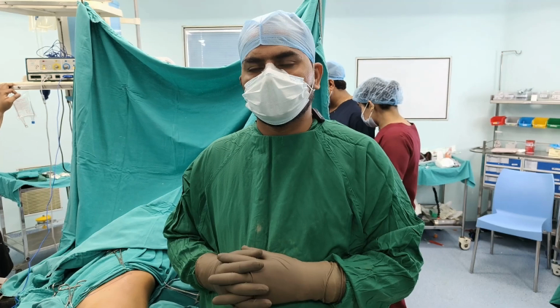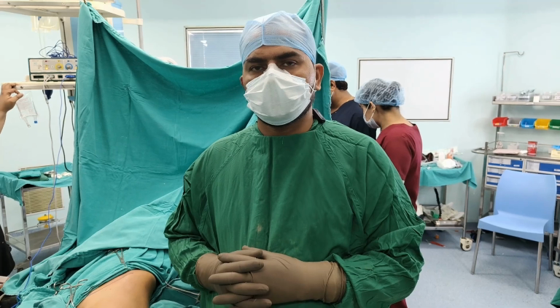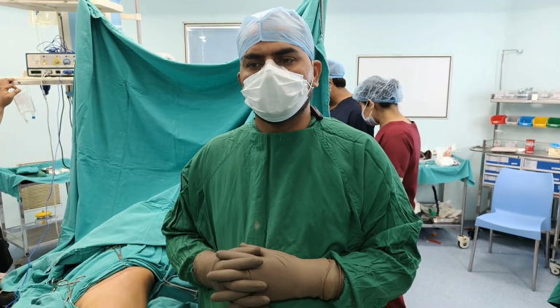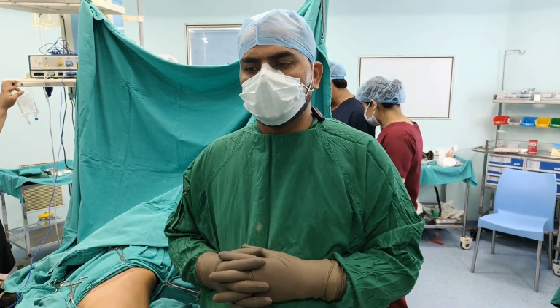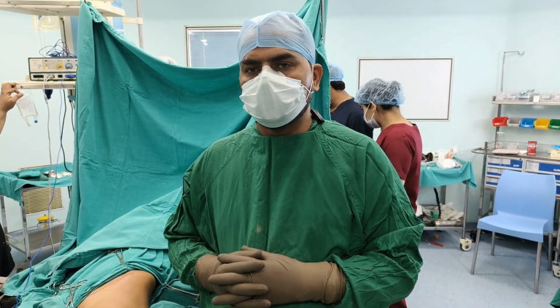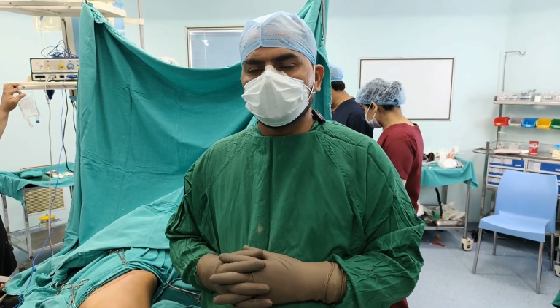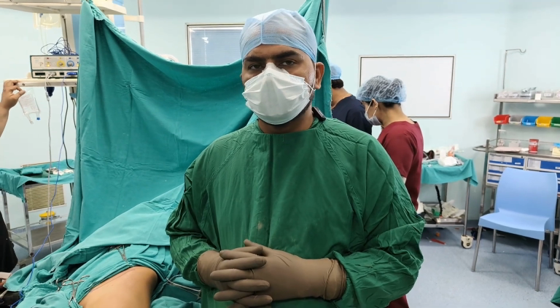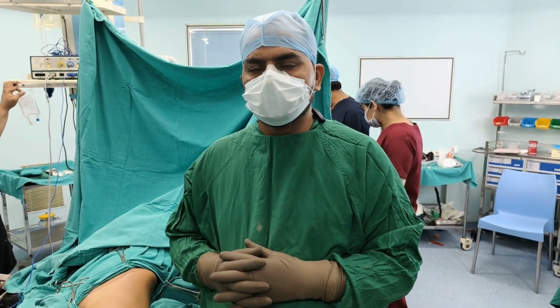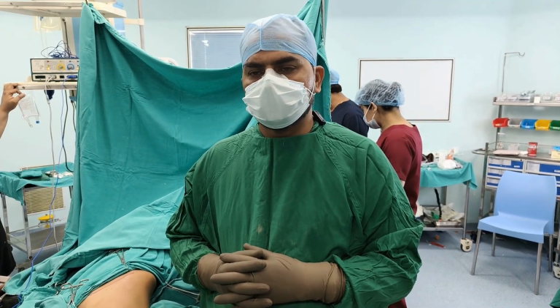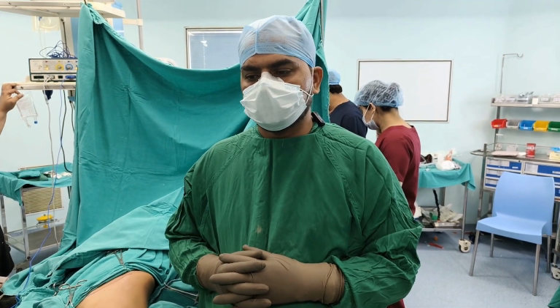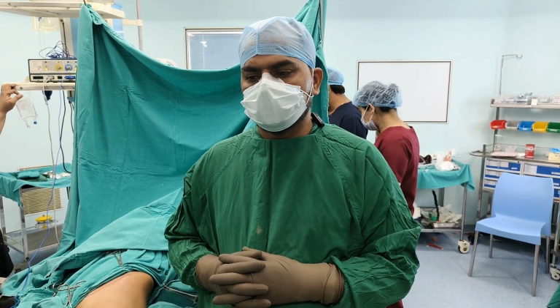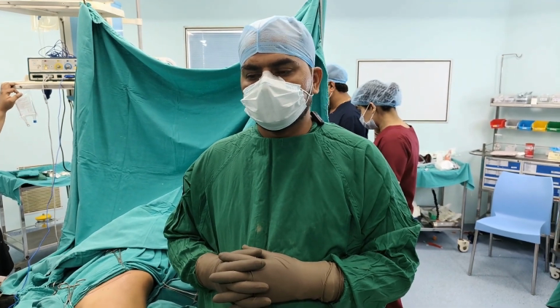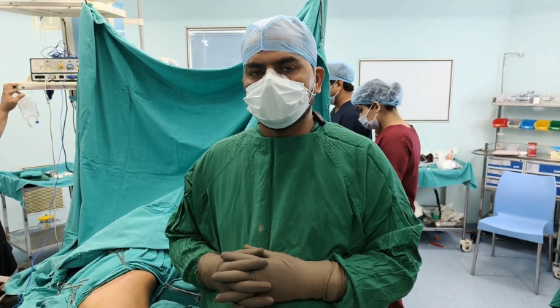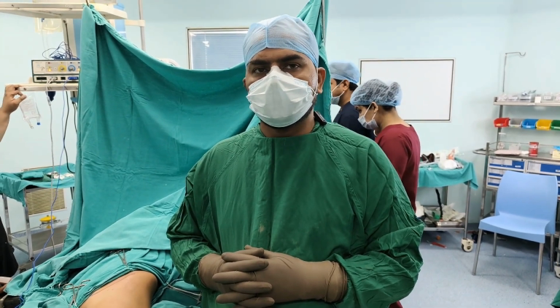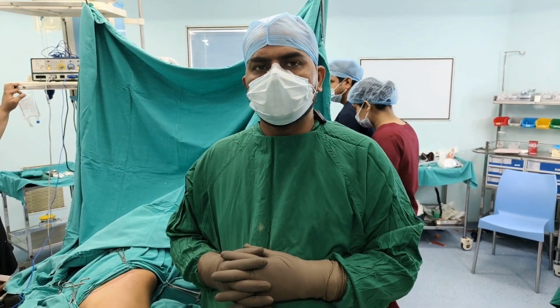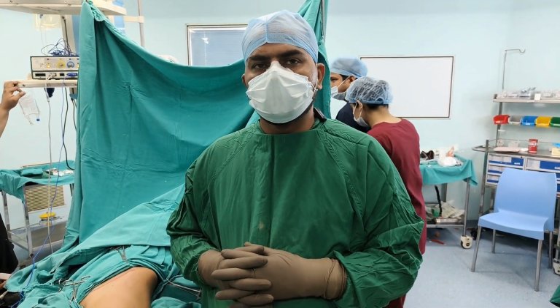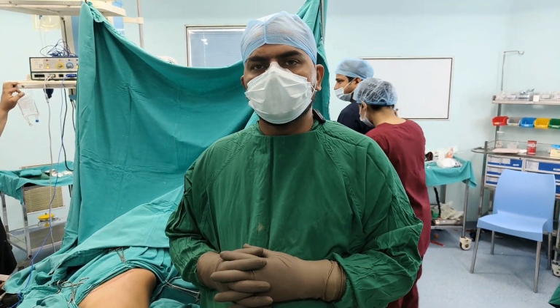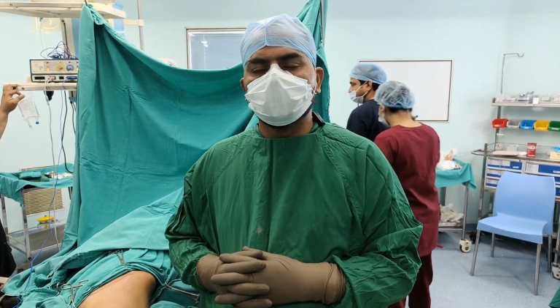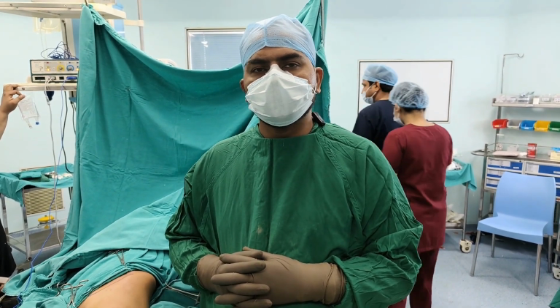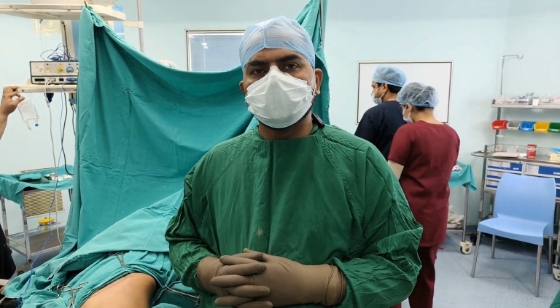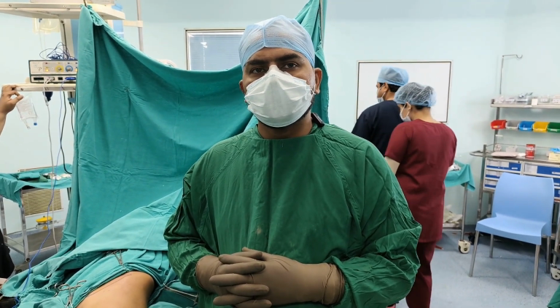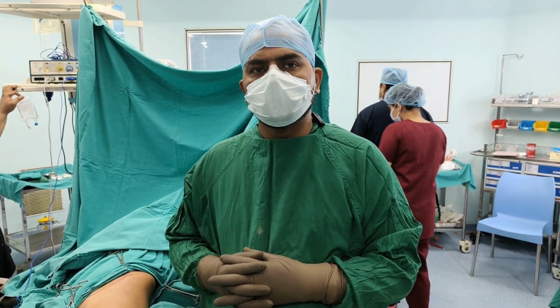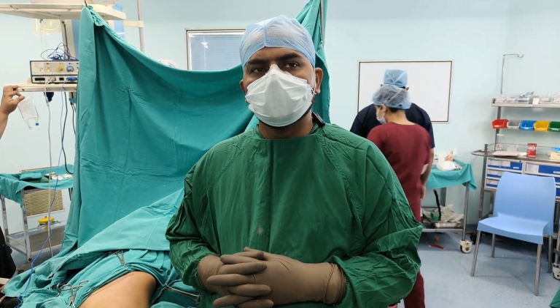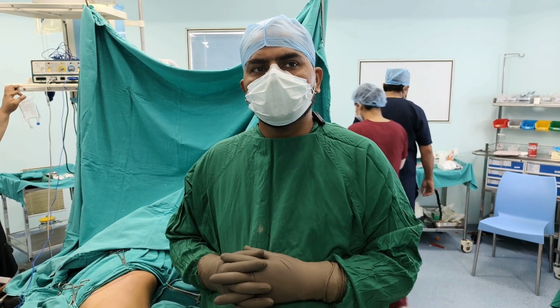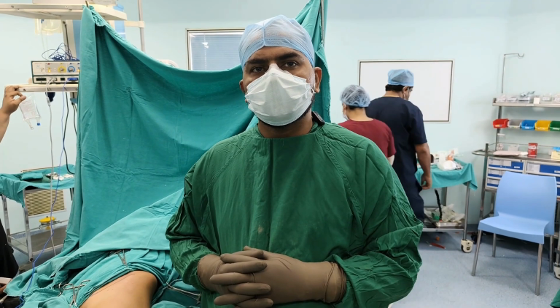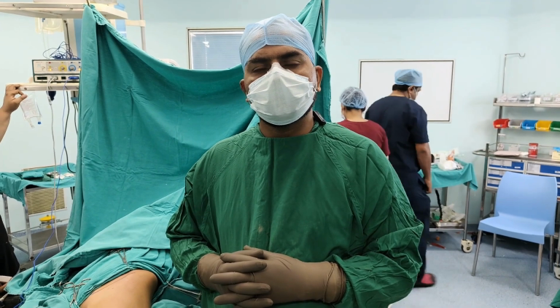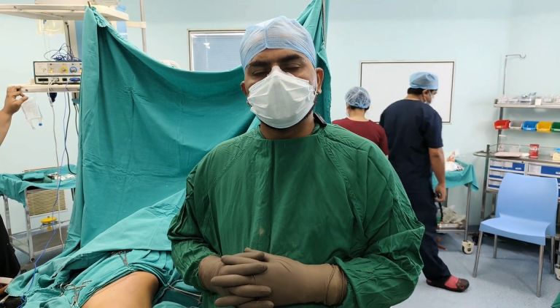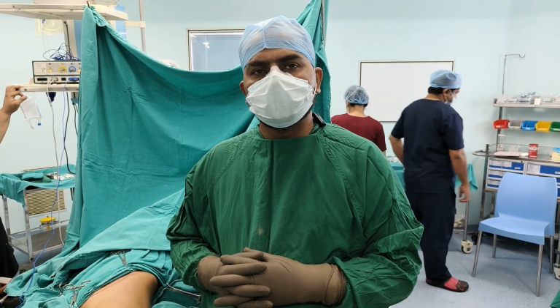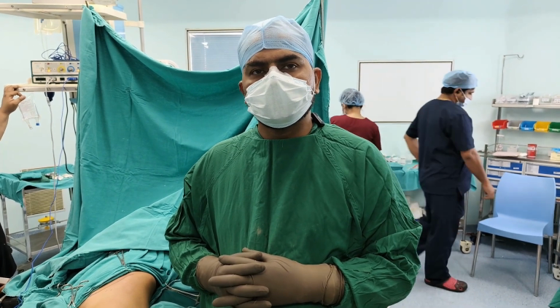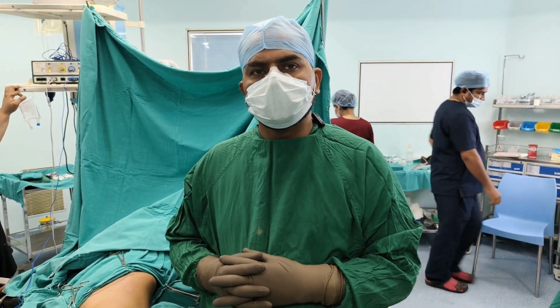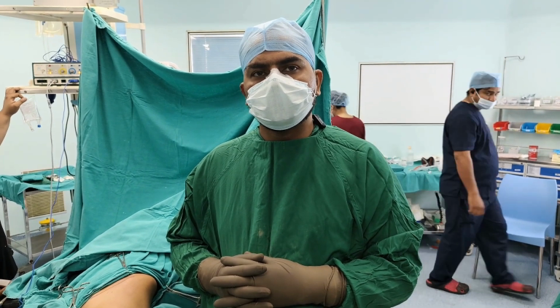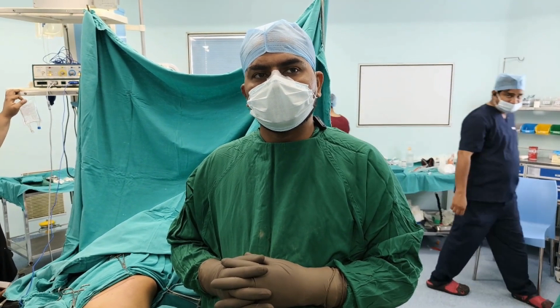Good morning everyone. Today I will be demonstrating the hip aspiration technique.